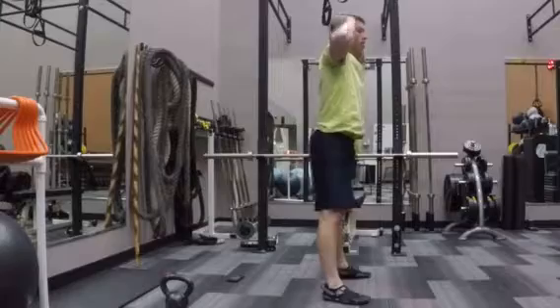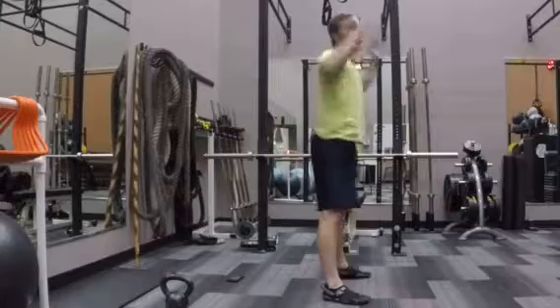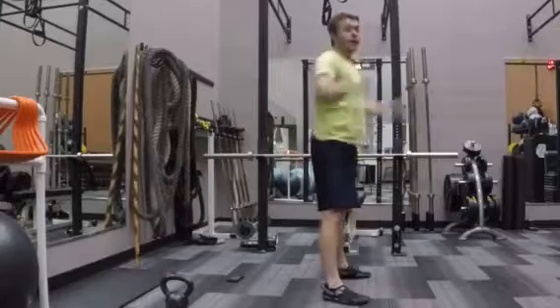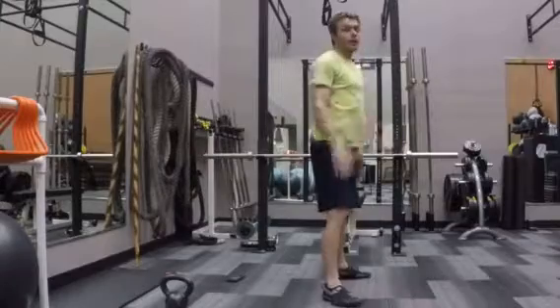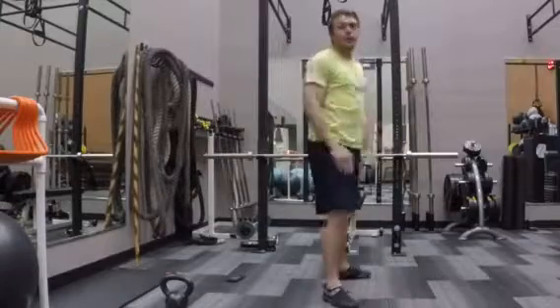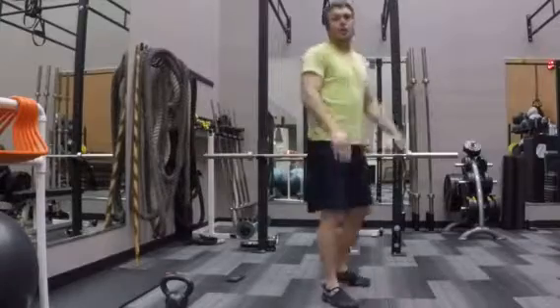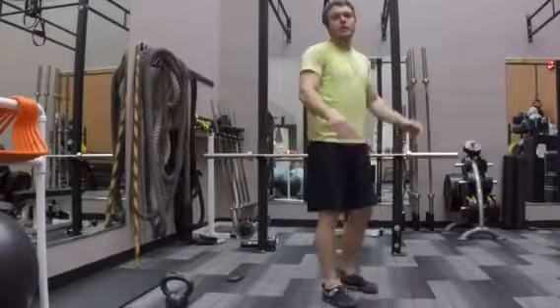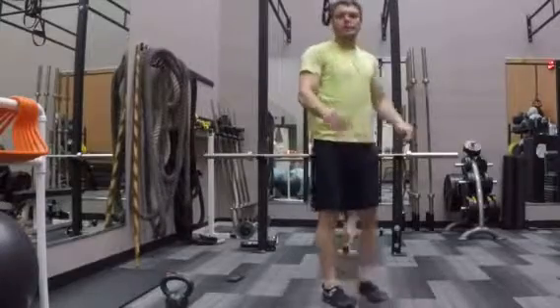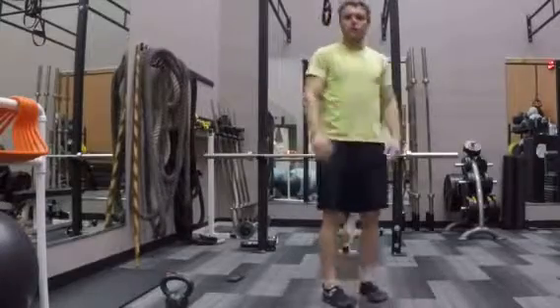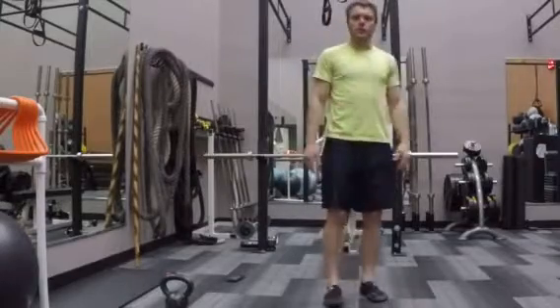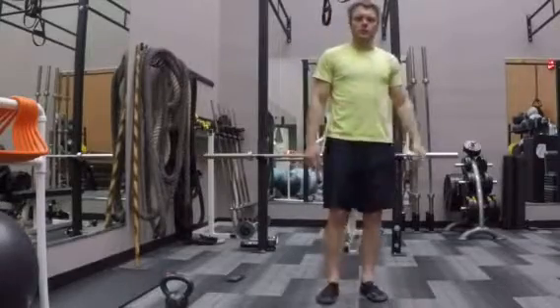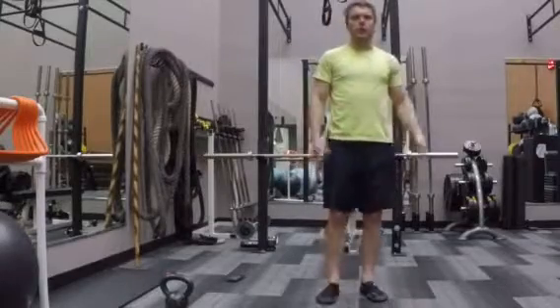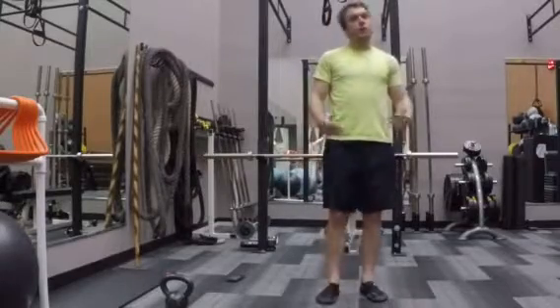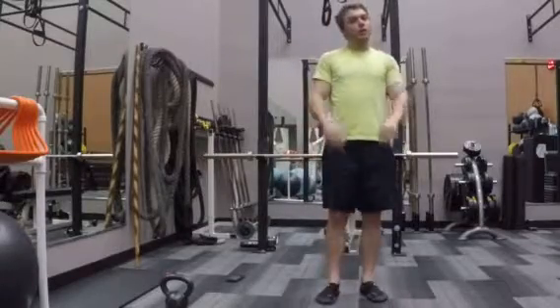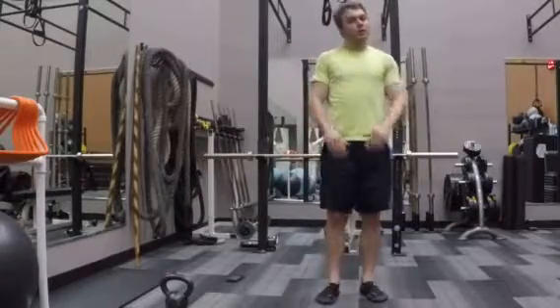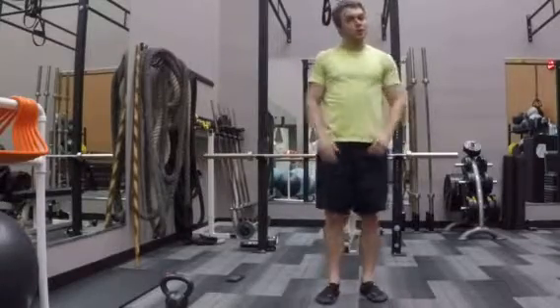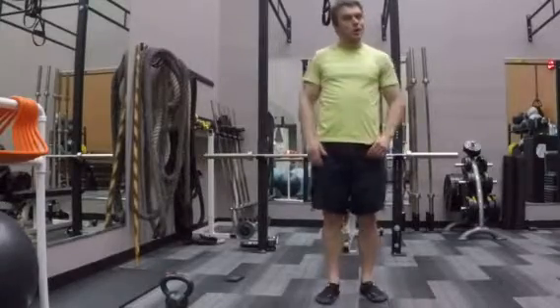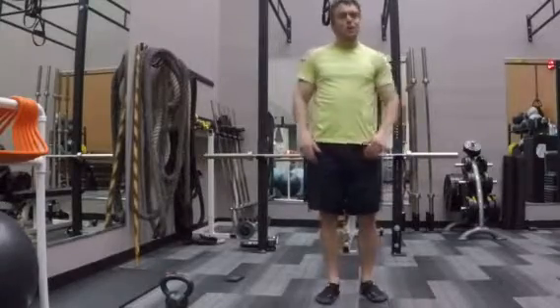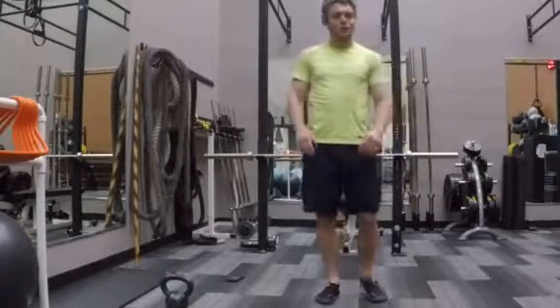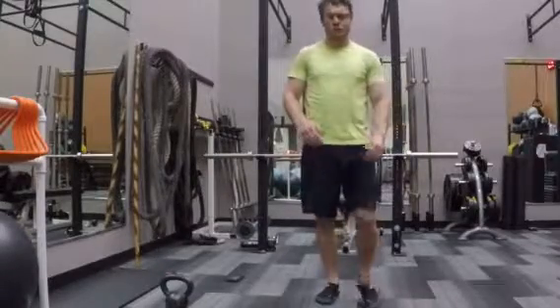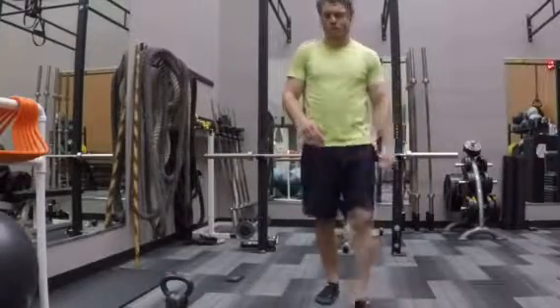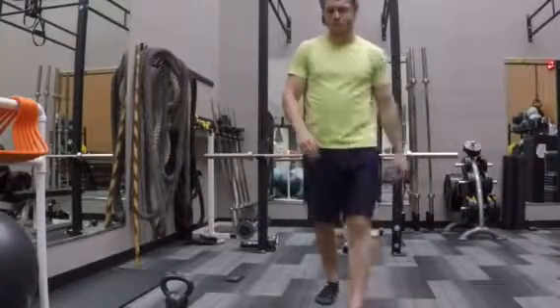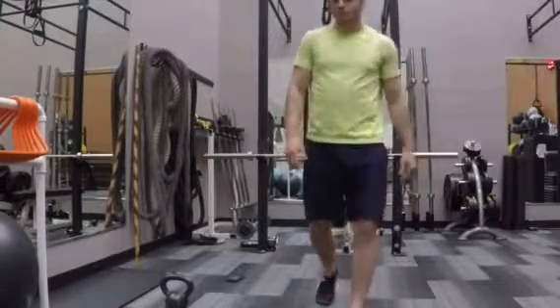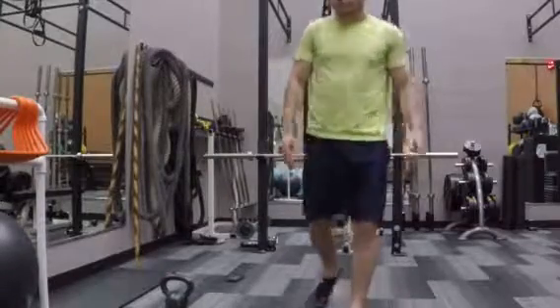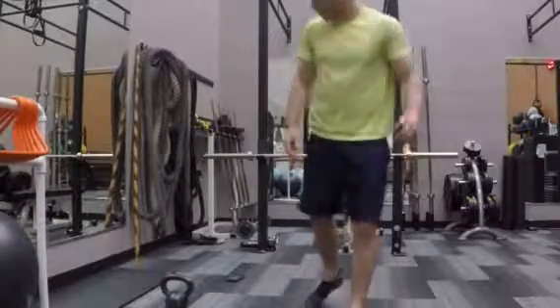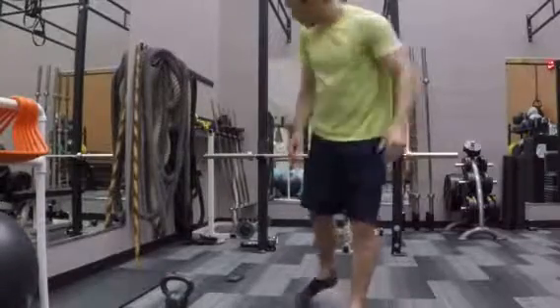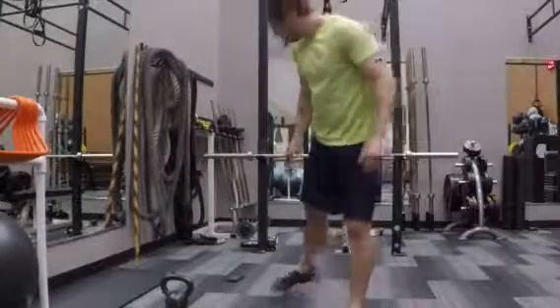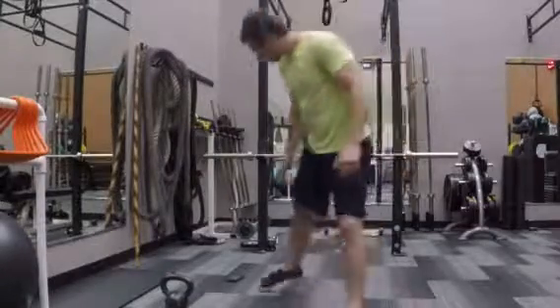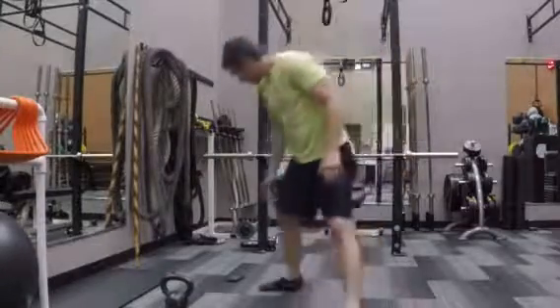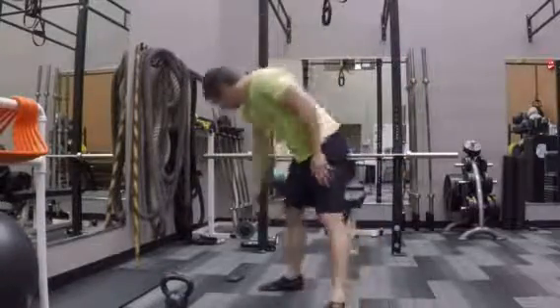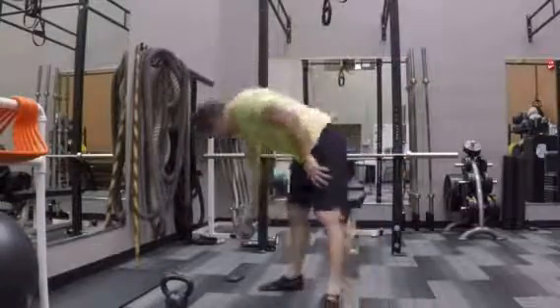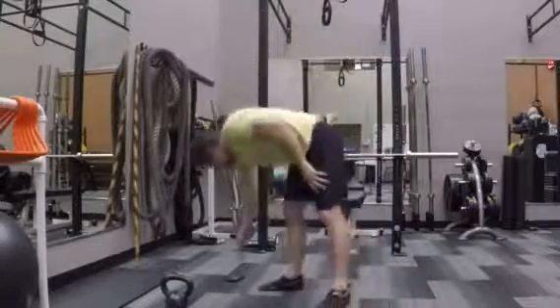And that is how we do a bodyweight squat. Thank you.